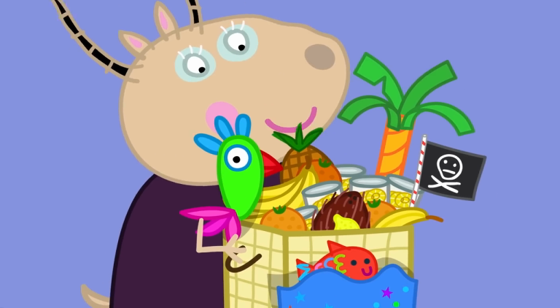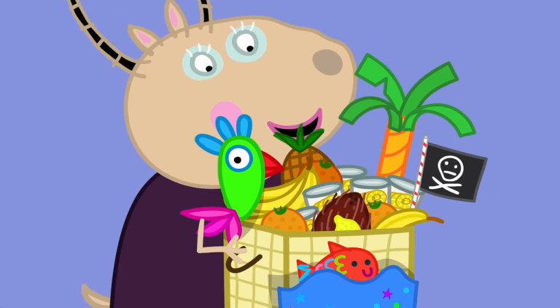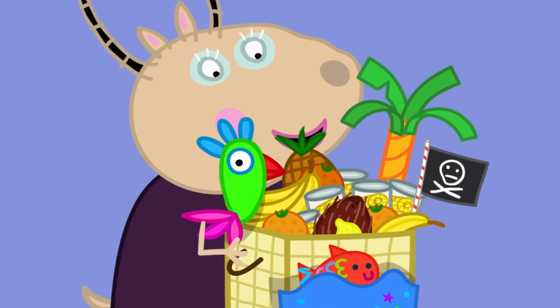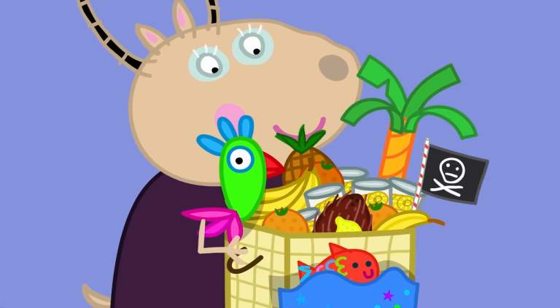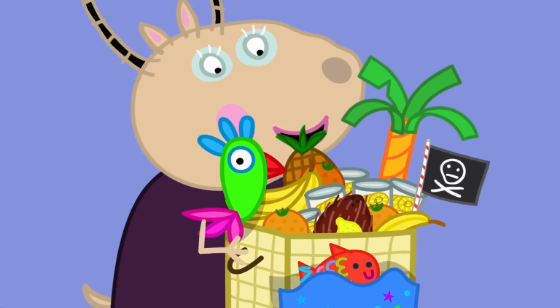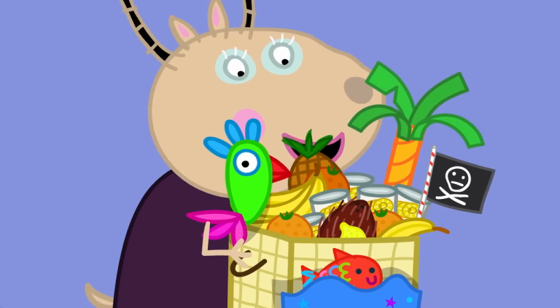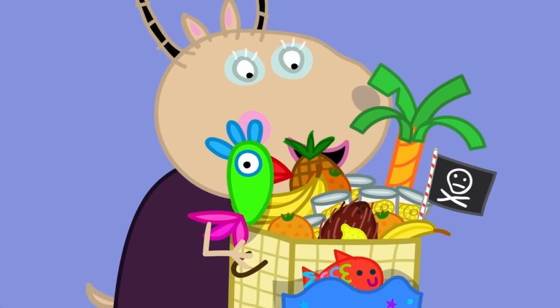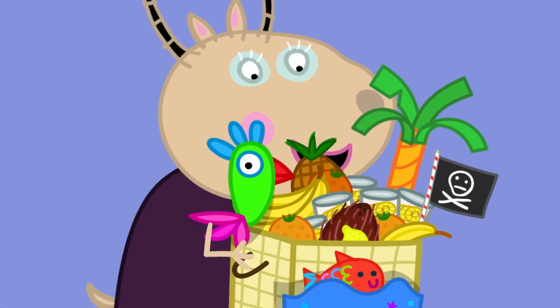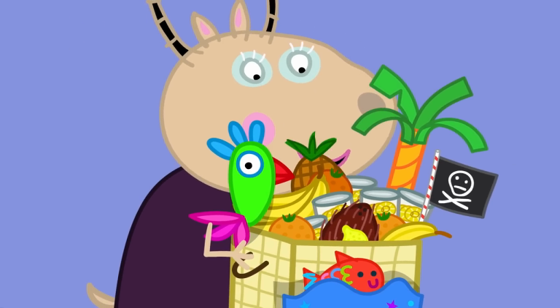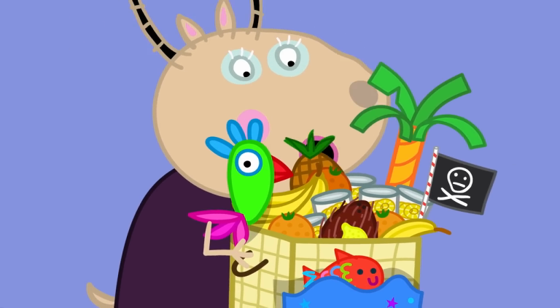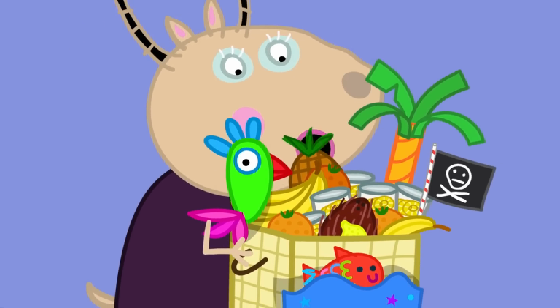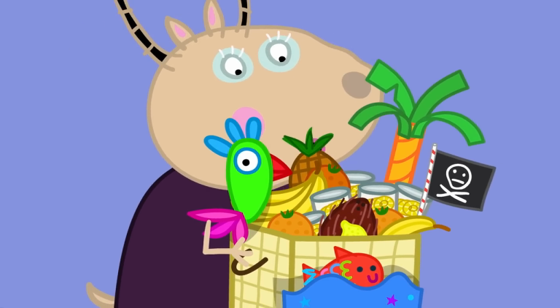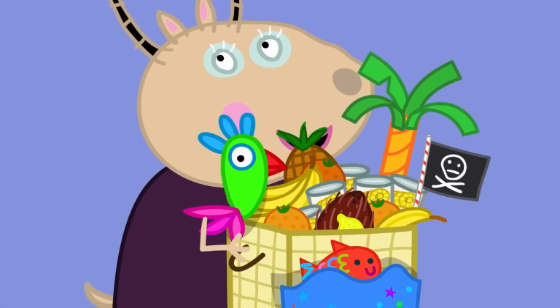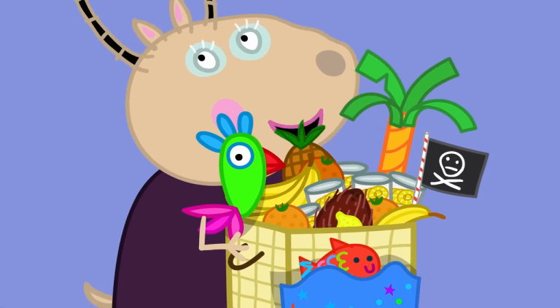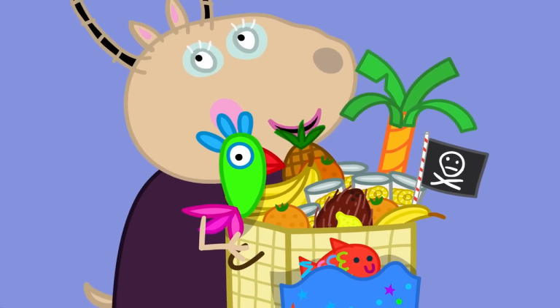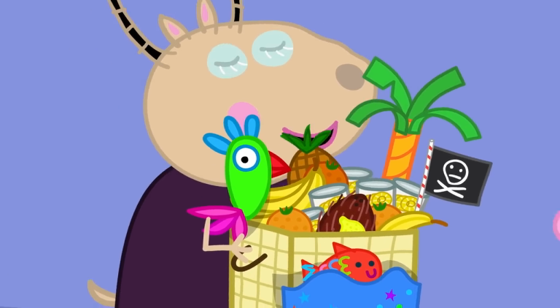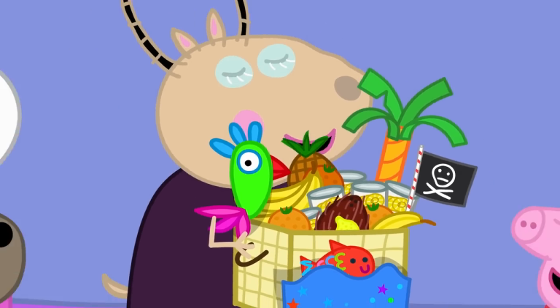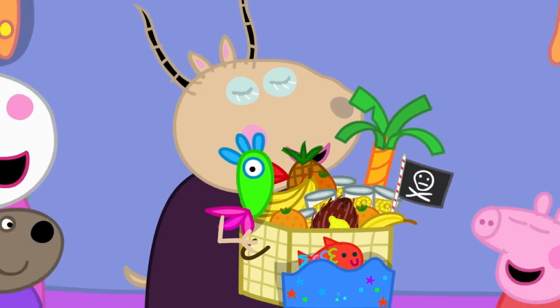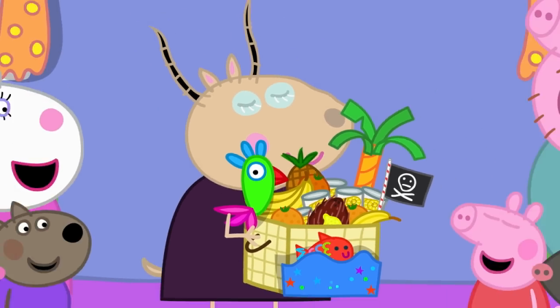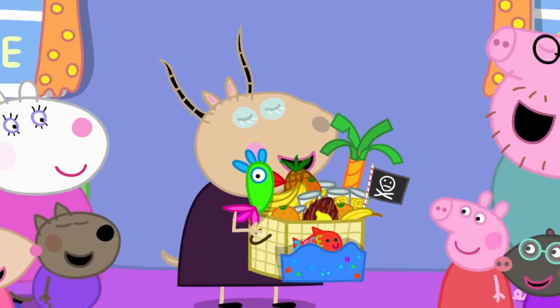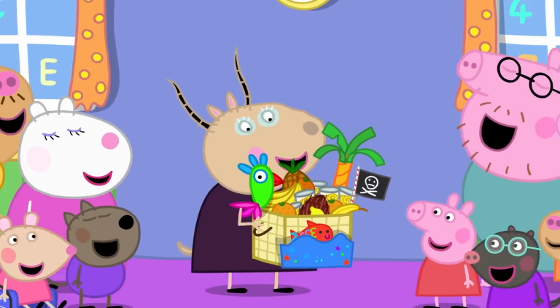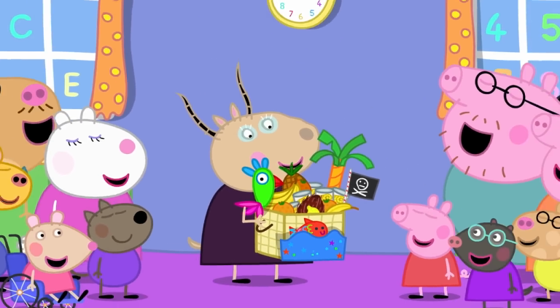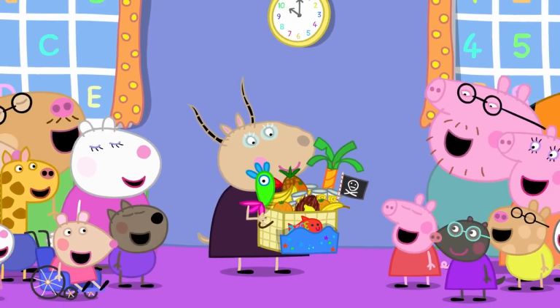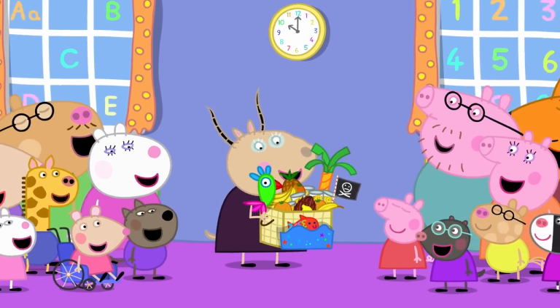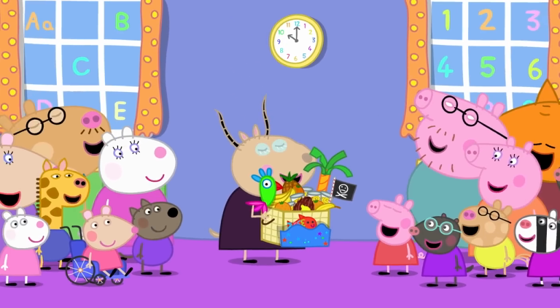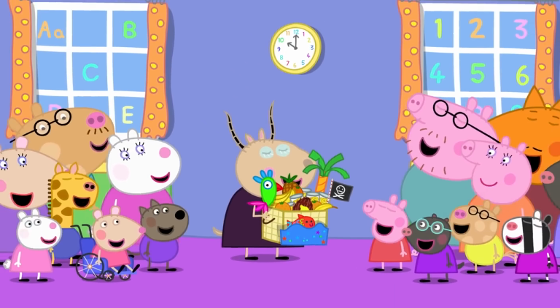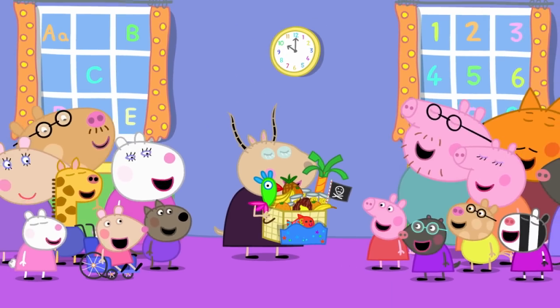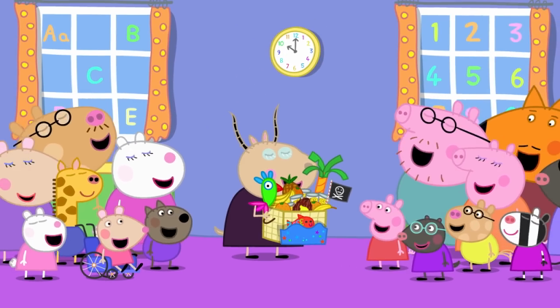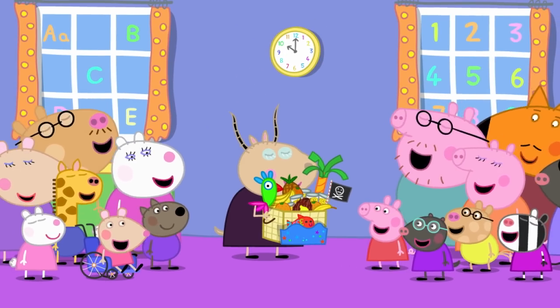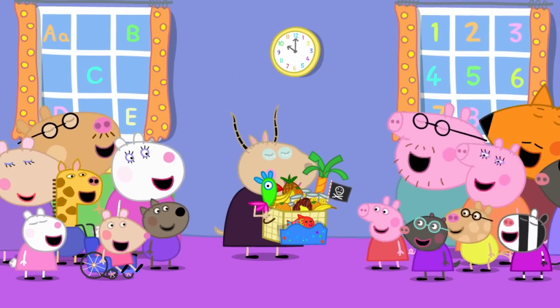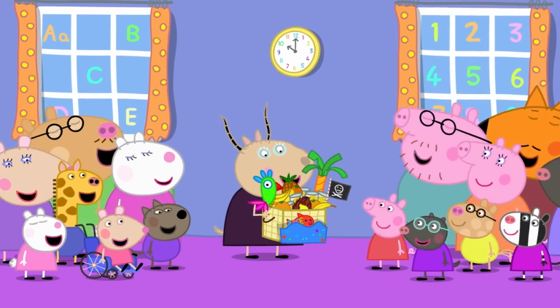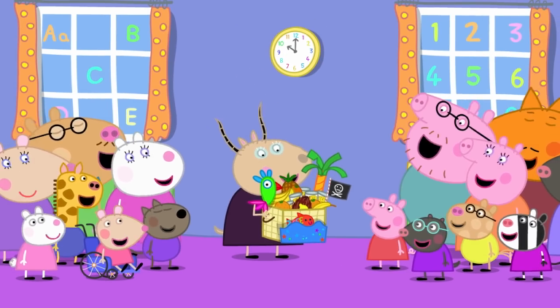Madame Gazelle loves lucky hampers. Everyone loves lucky hampers.